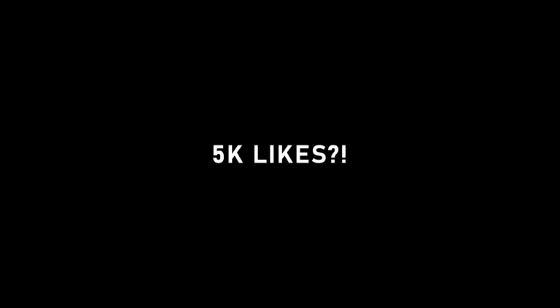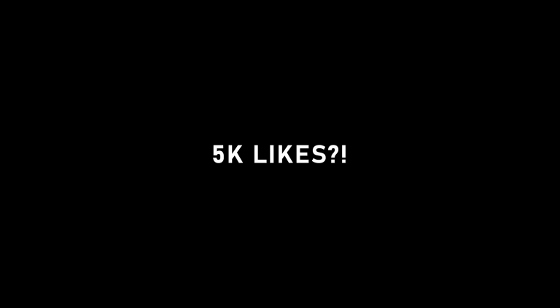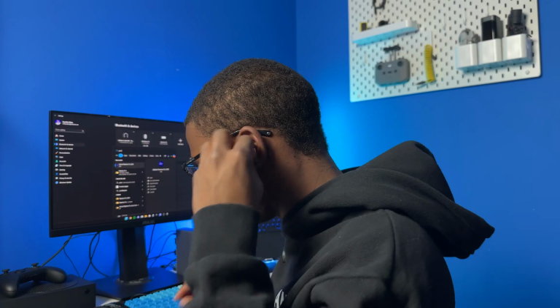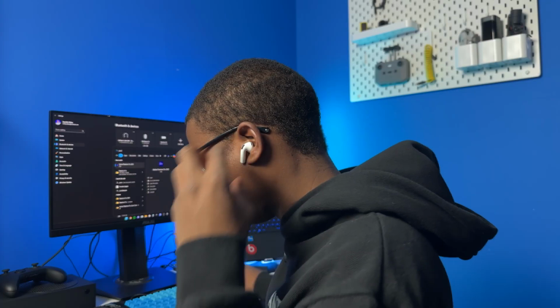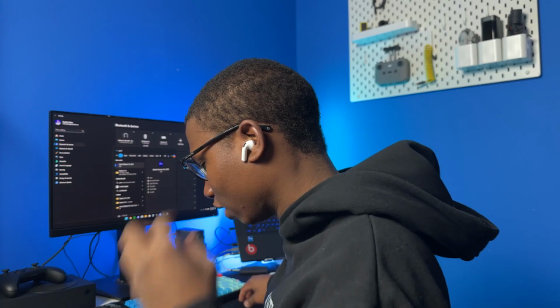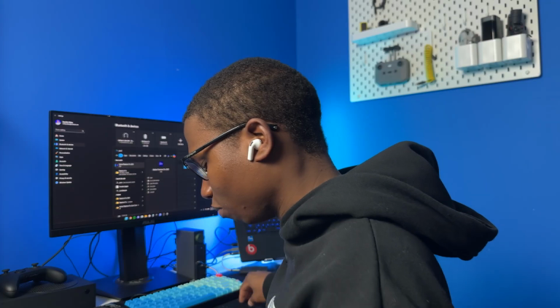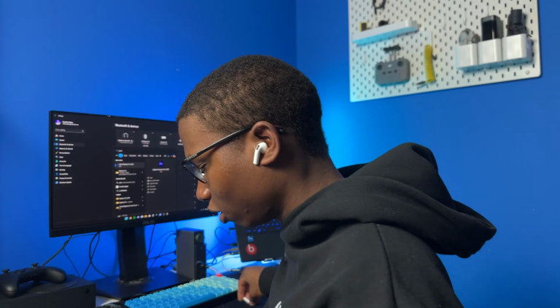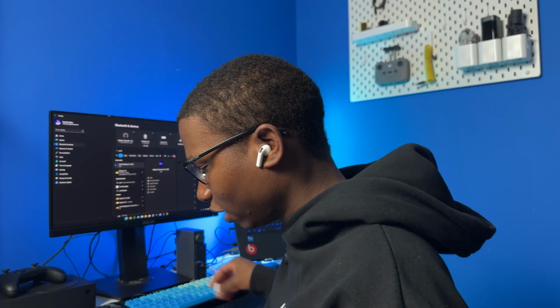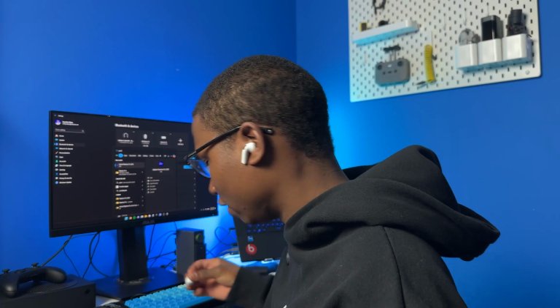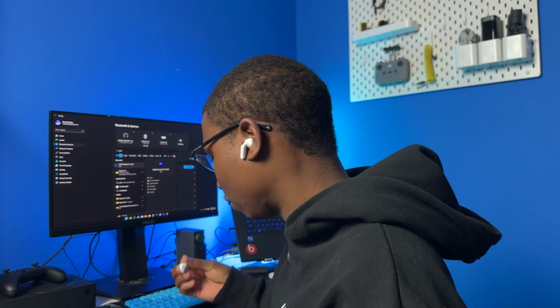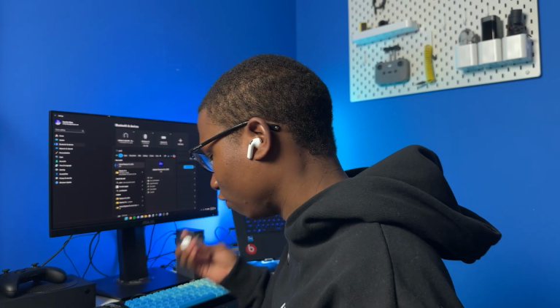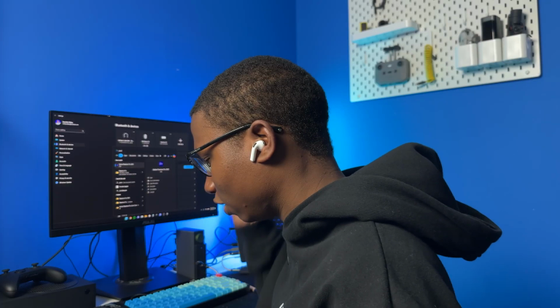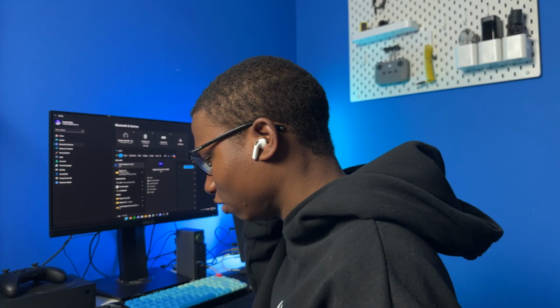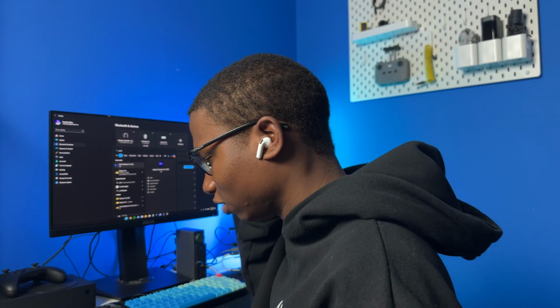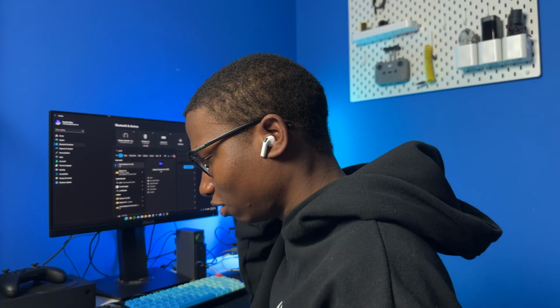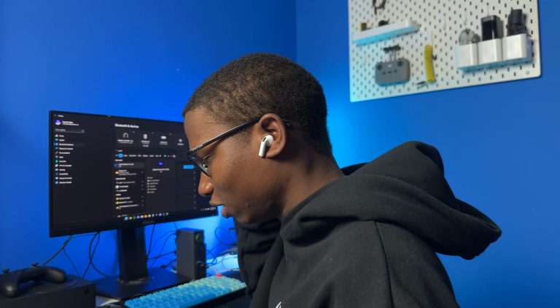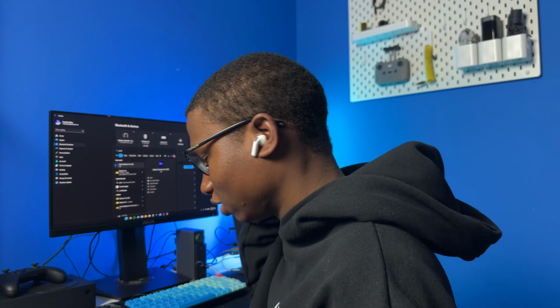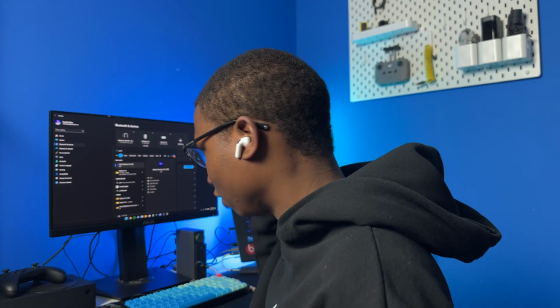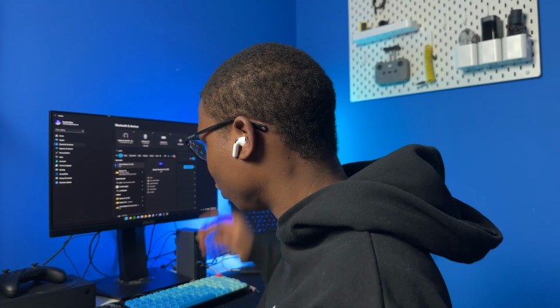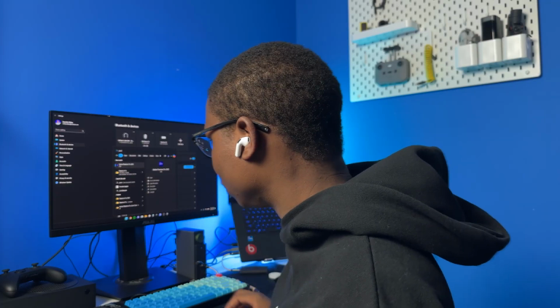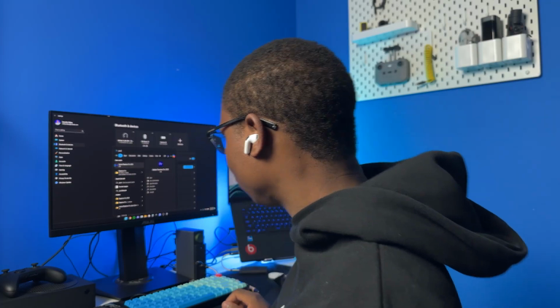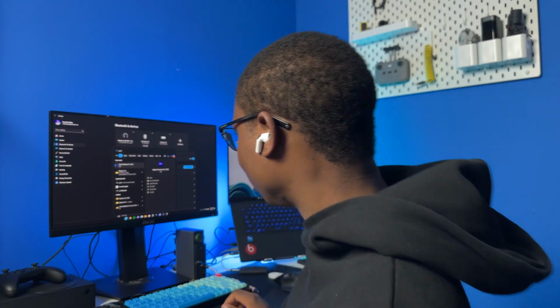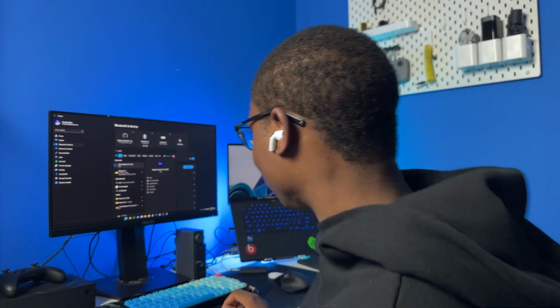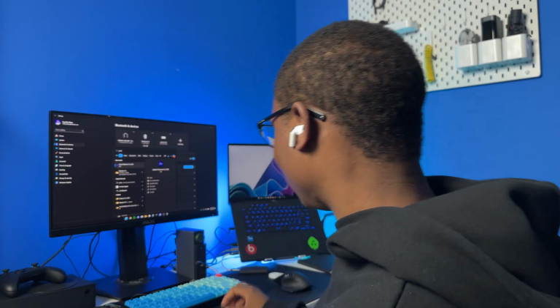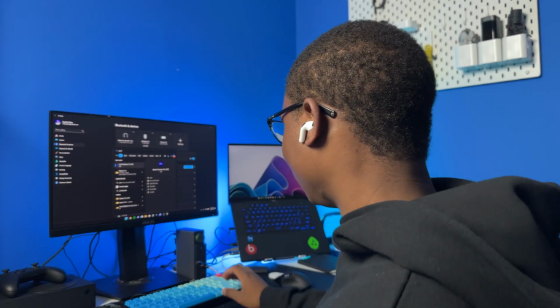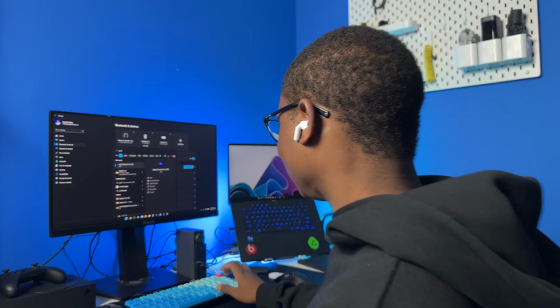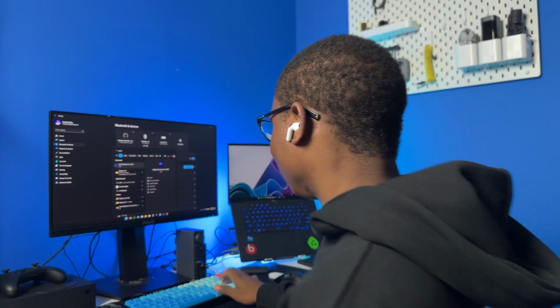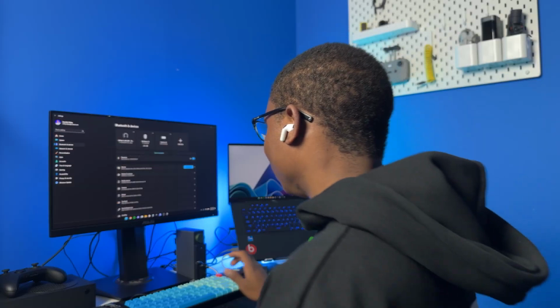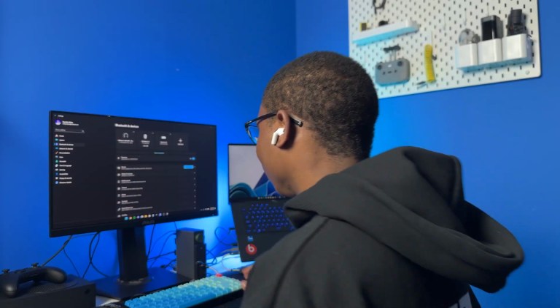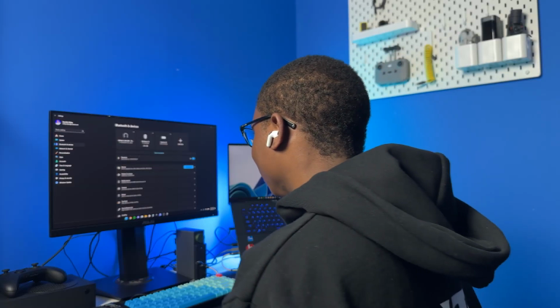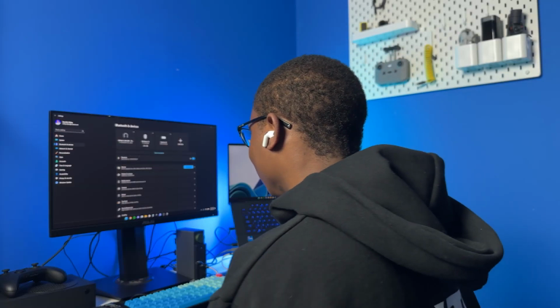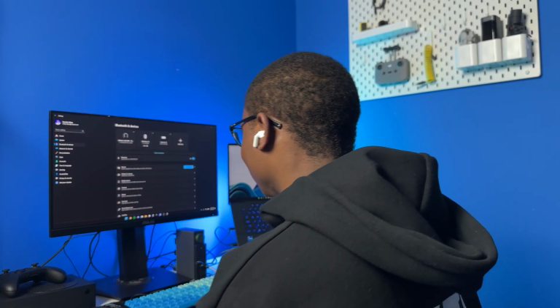Now I can probably edit my videos on these AirPods 4 — that's going to be really good.